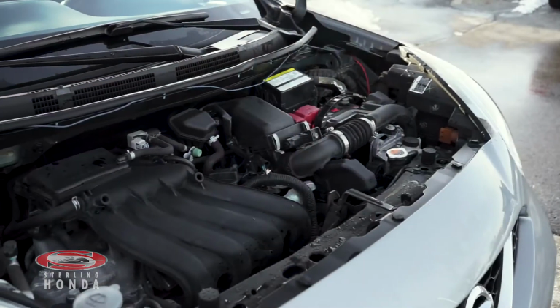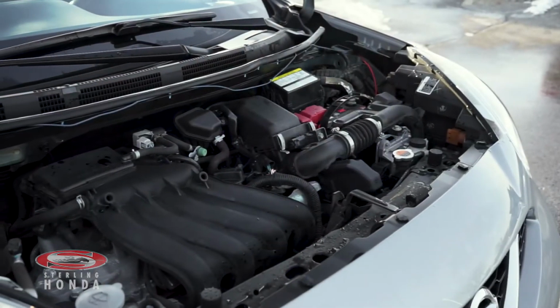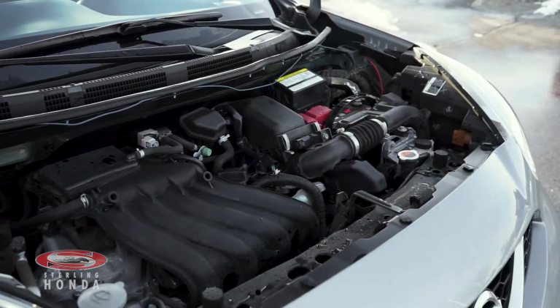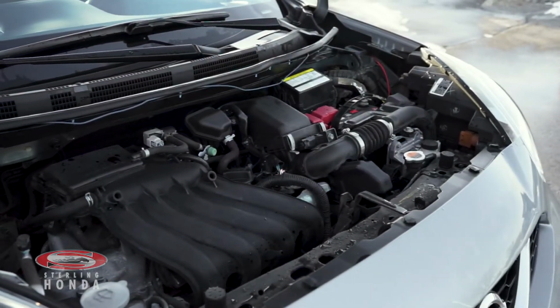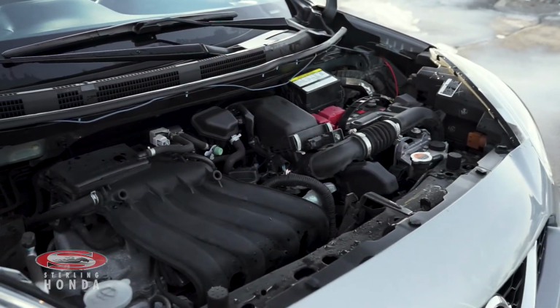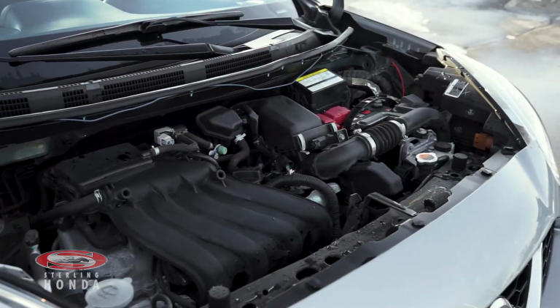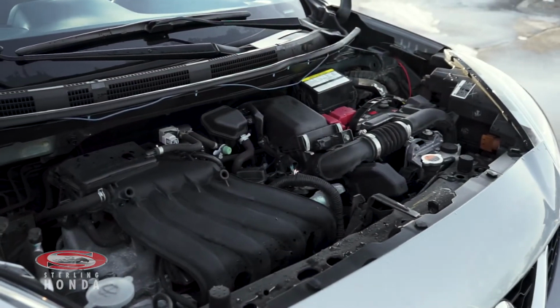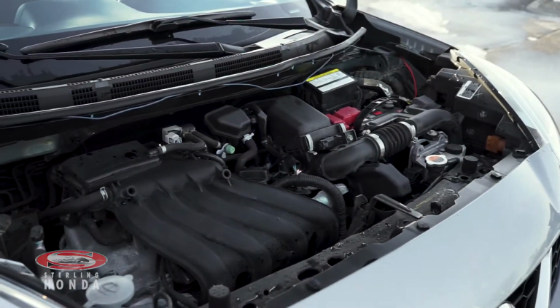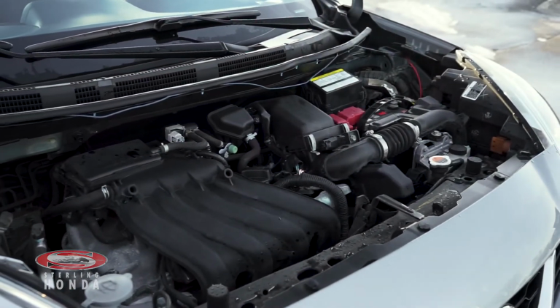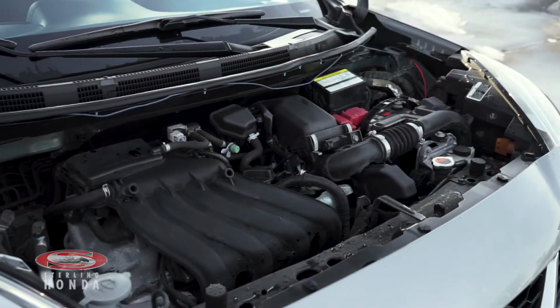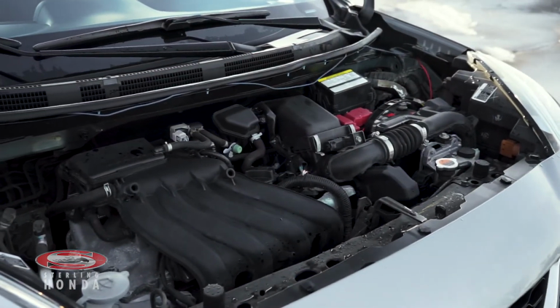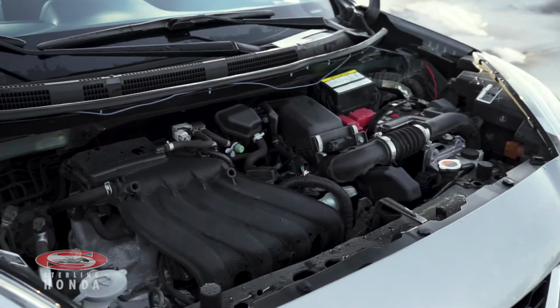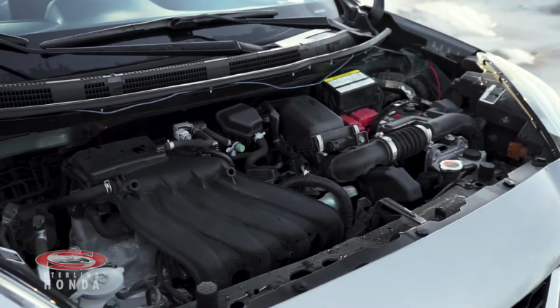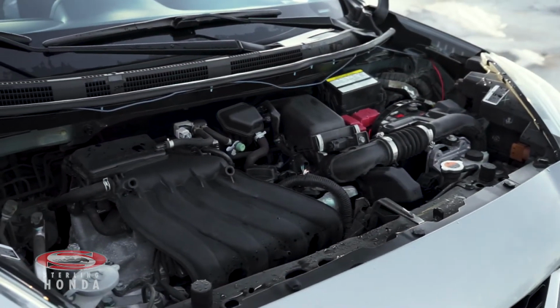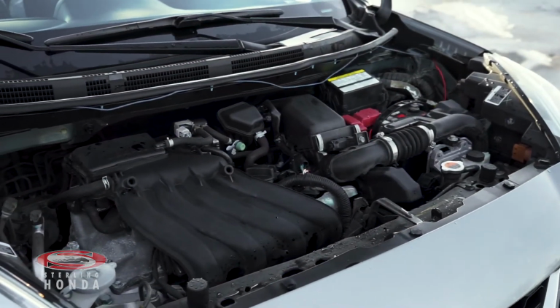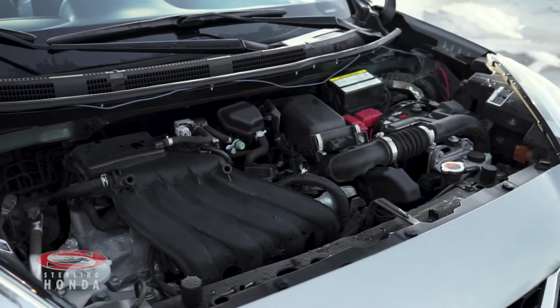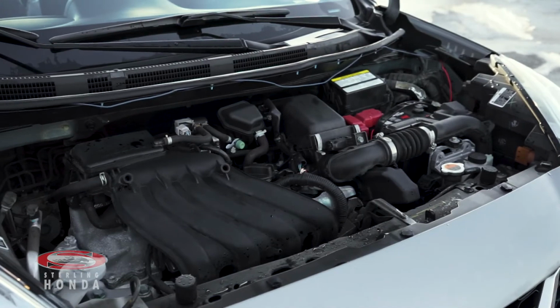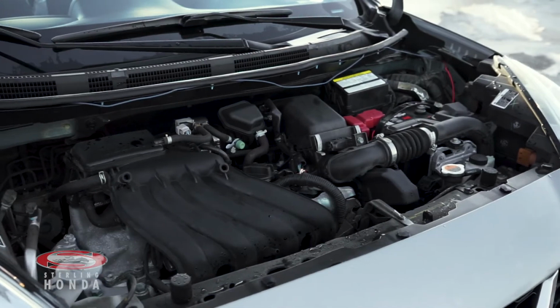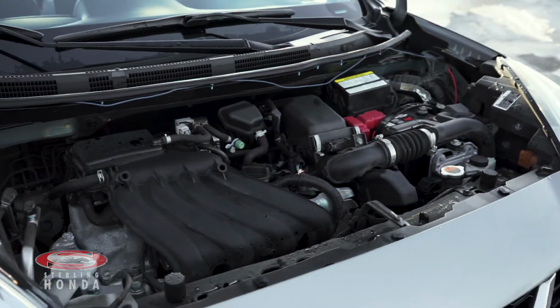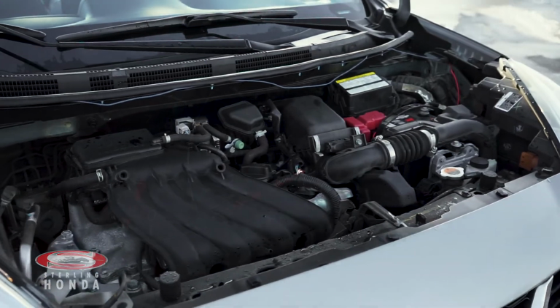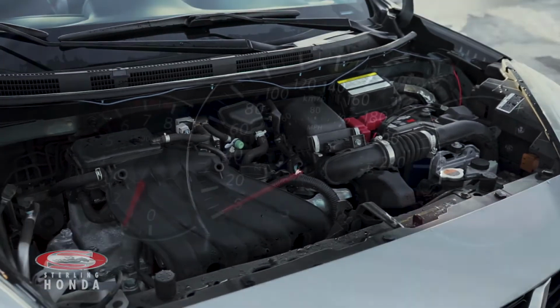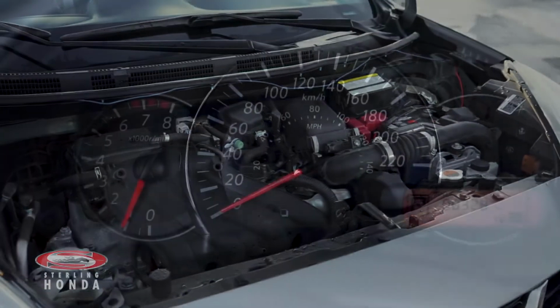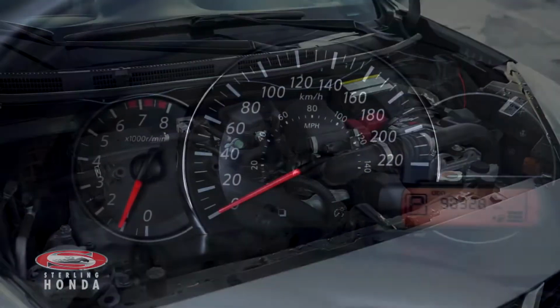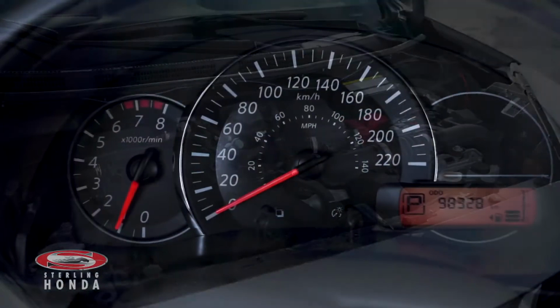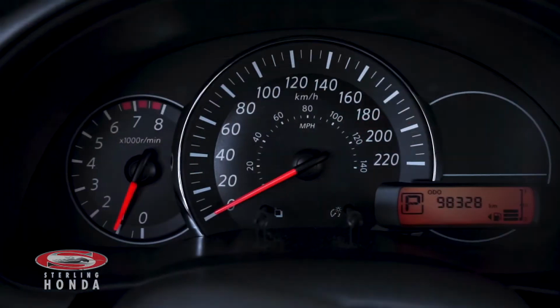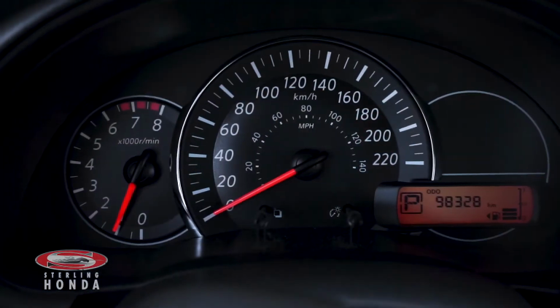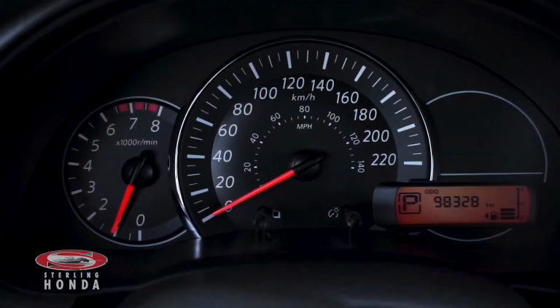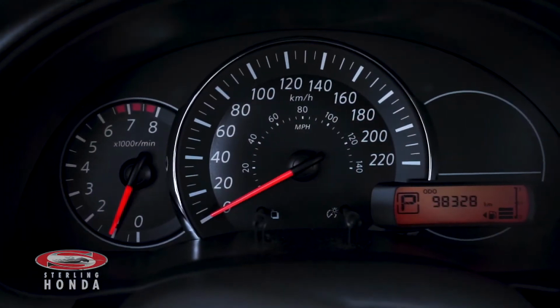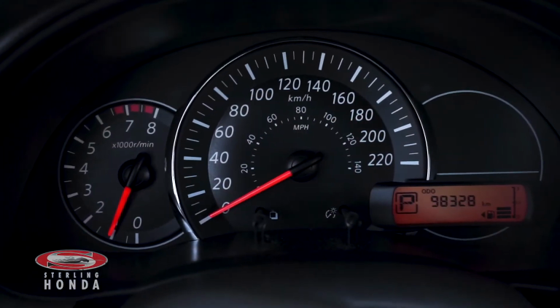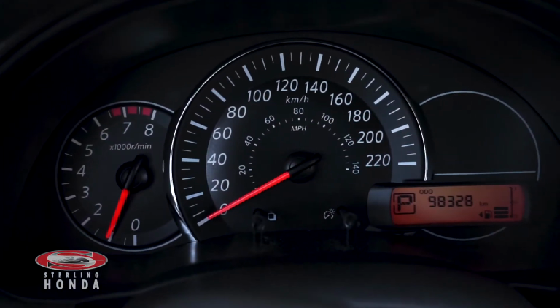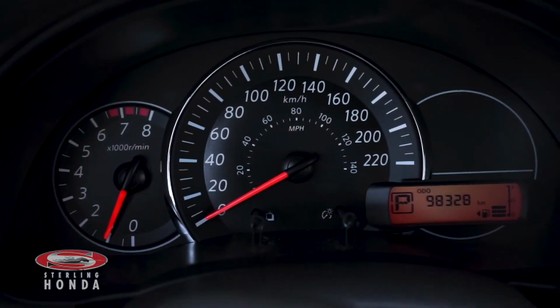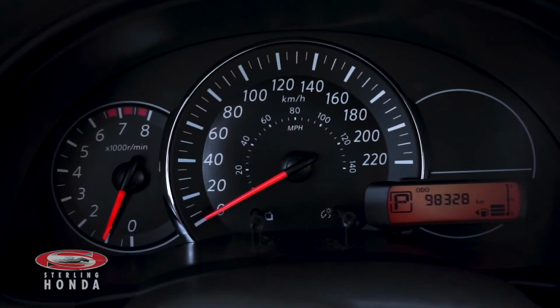The 1.6-liter four-cylinder engine has all up-to-date fluids and filters, with just under 99,000 kilometers on it.